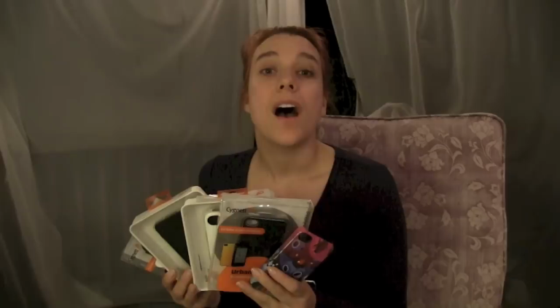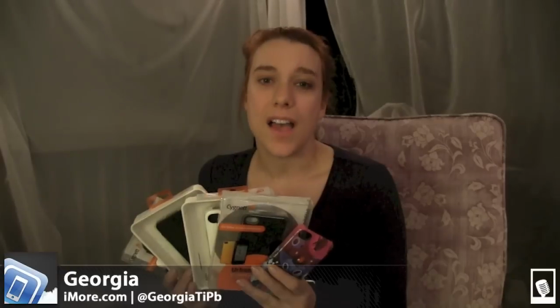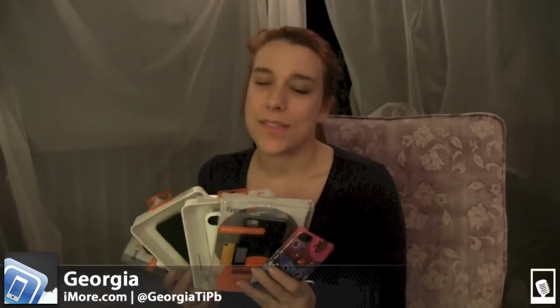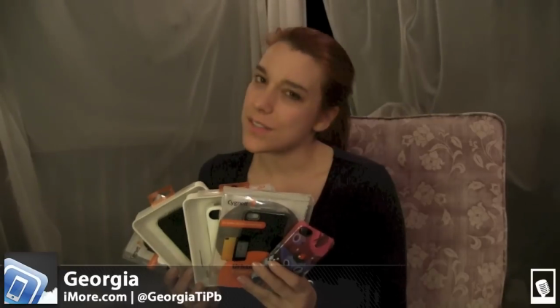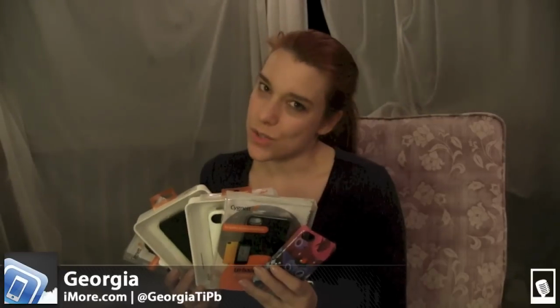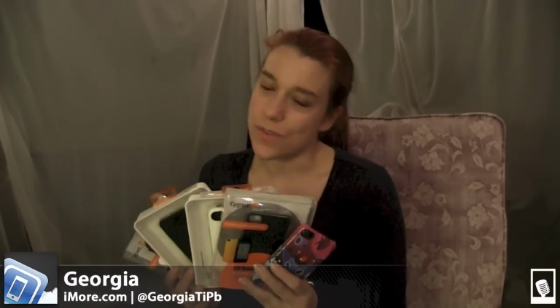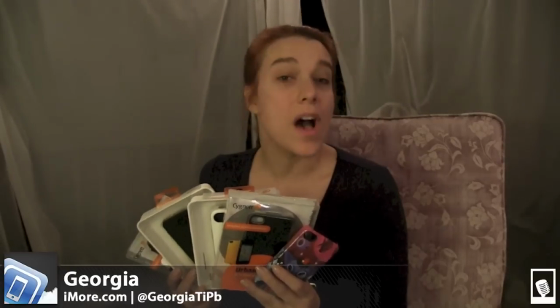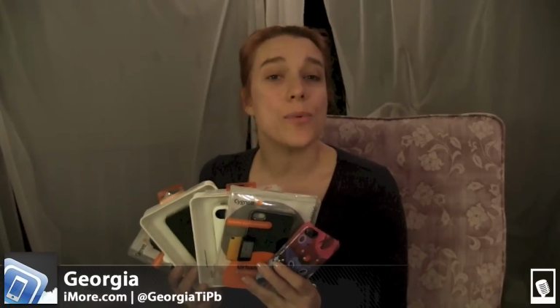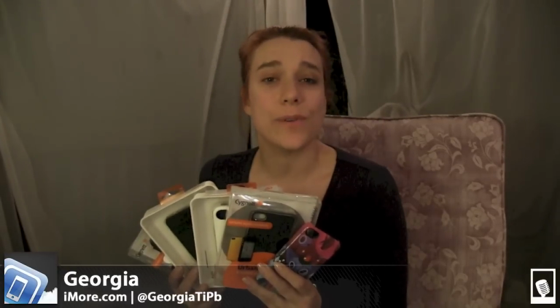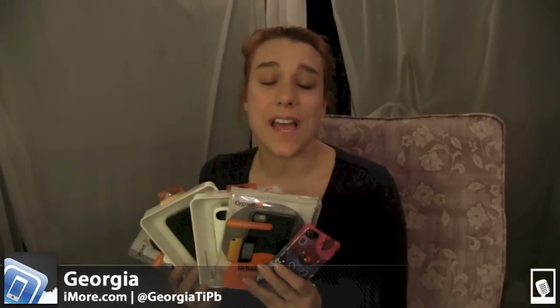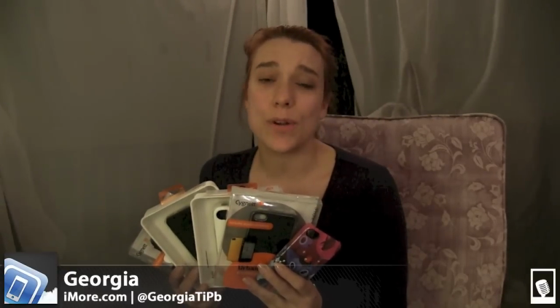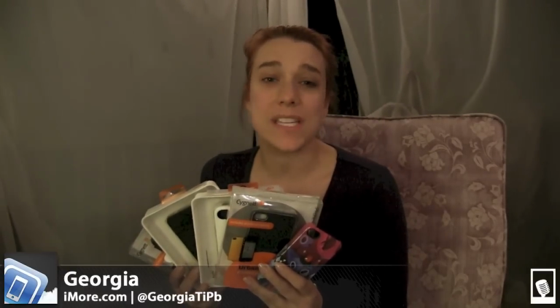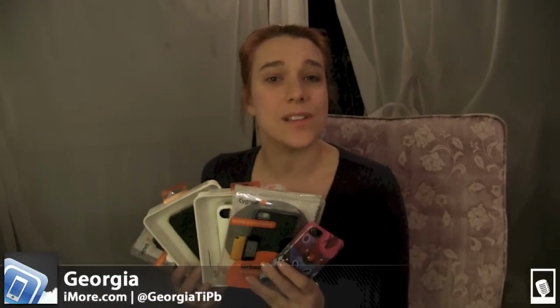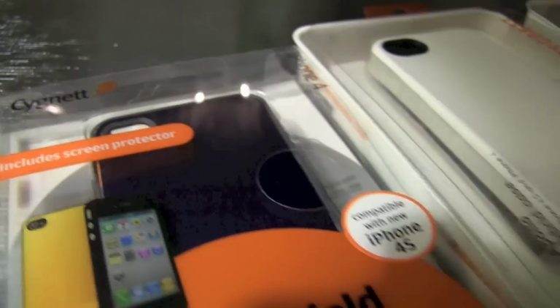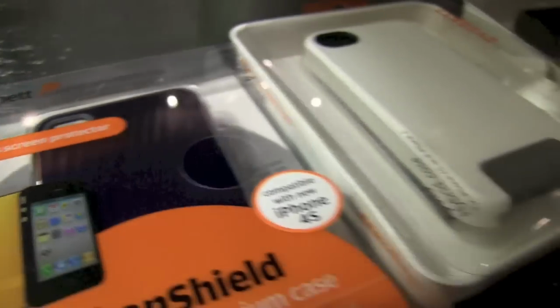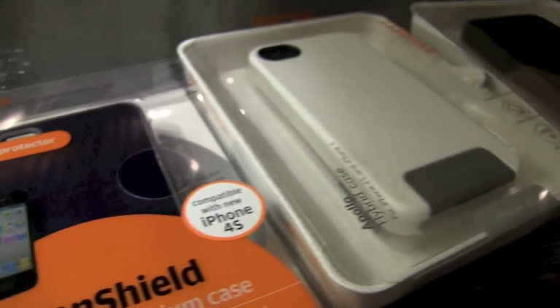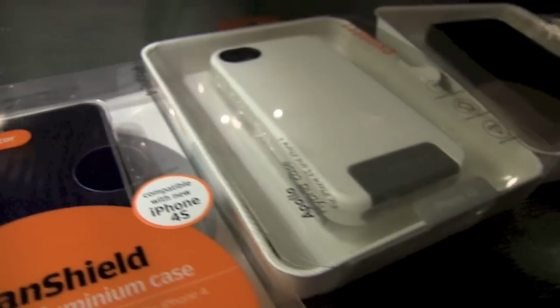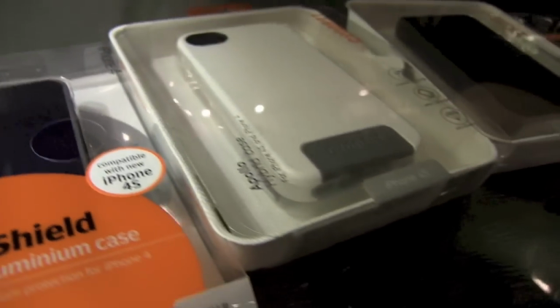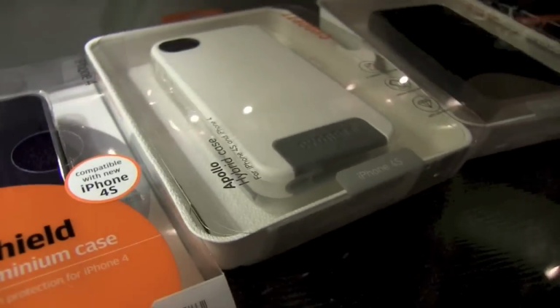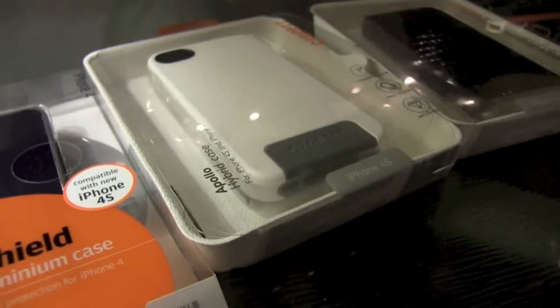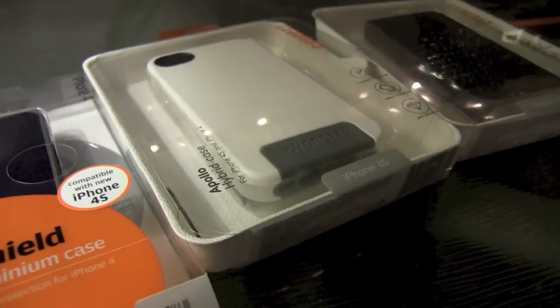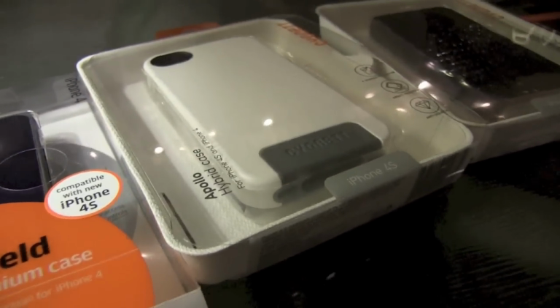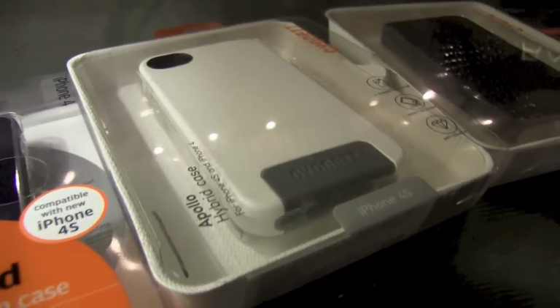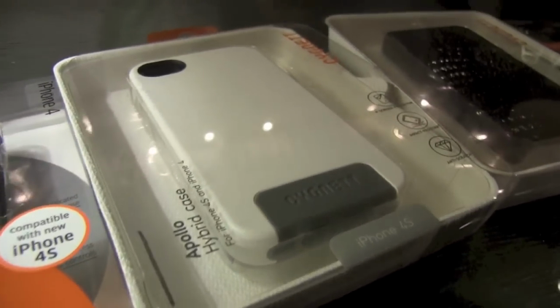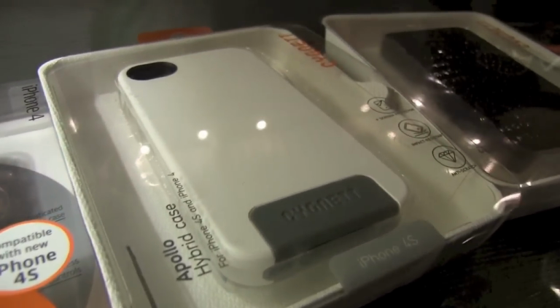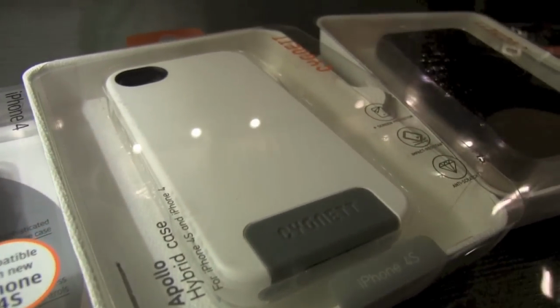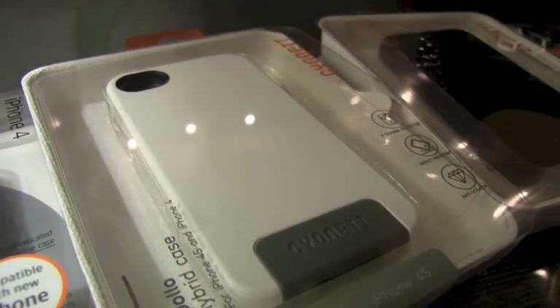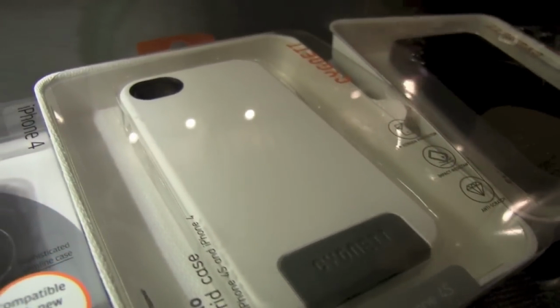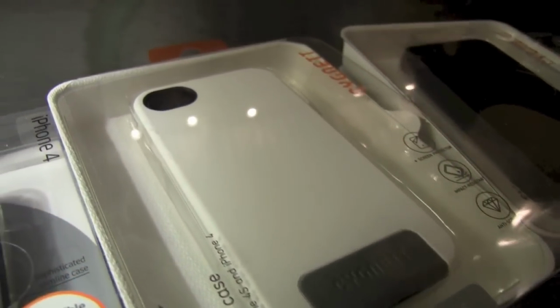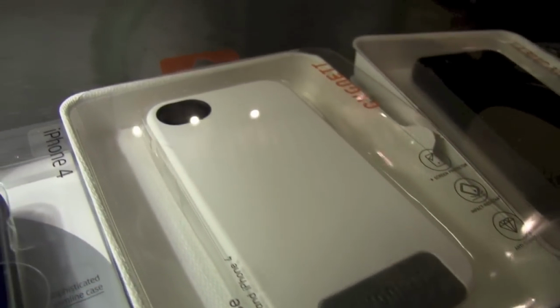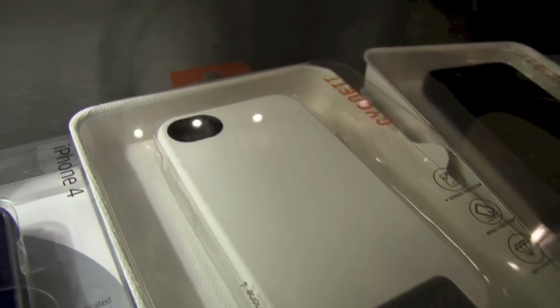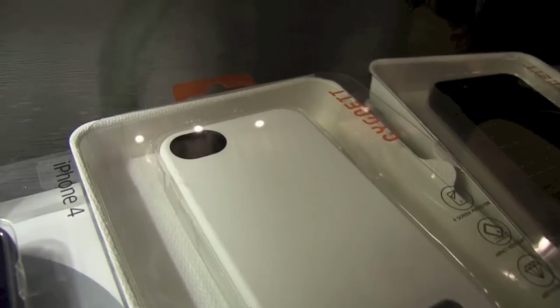Hi, this is Georgia from iMore and right now we're going to be taking a look at a variety of cases from Signet for the iPhone 4 and 4S.